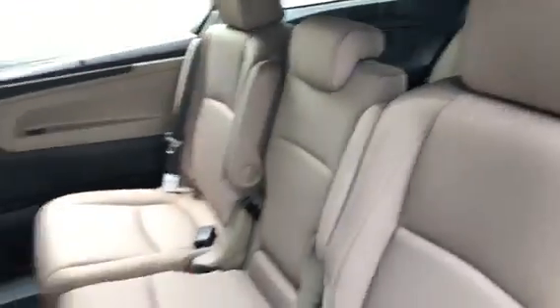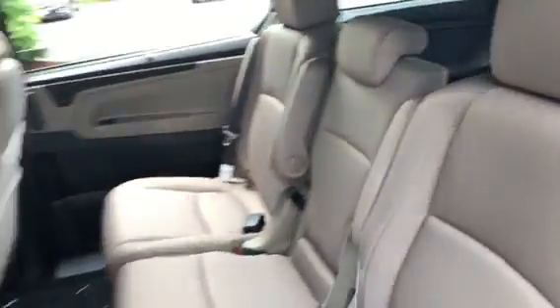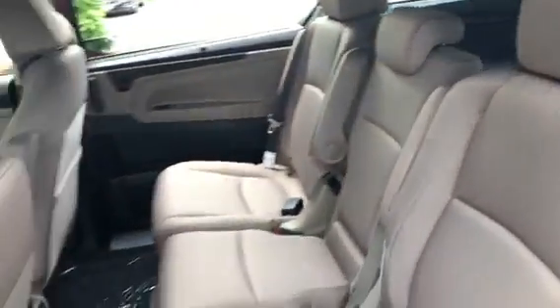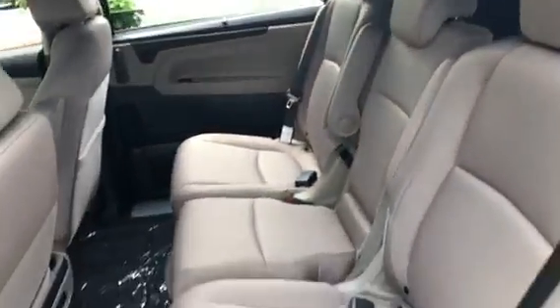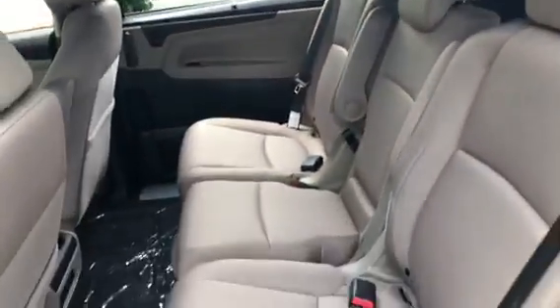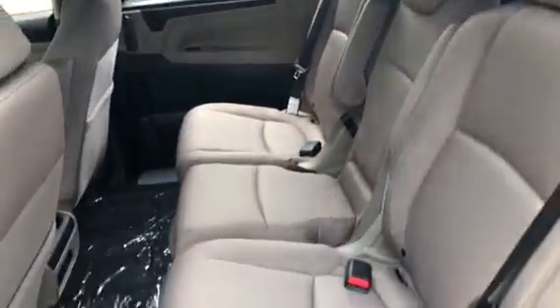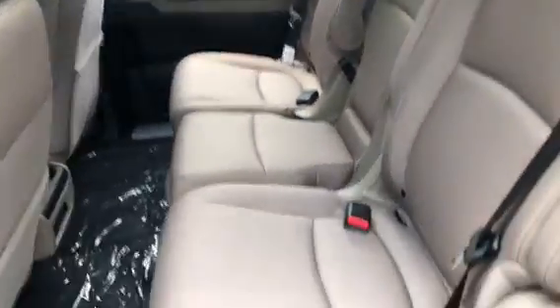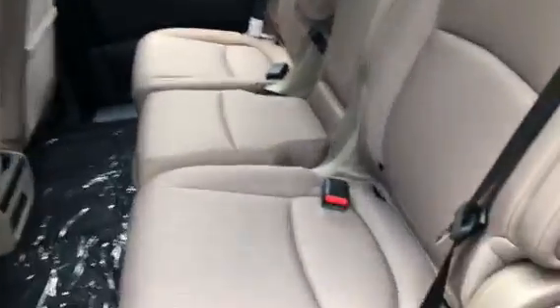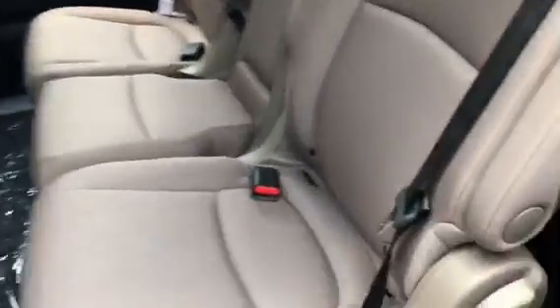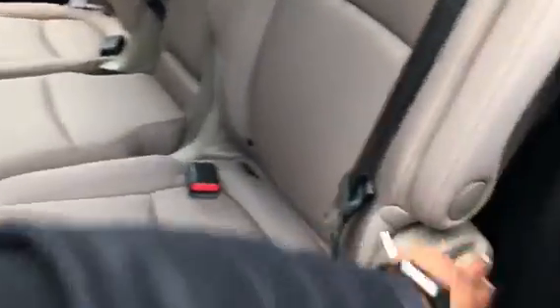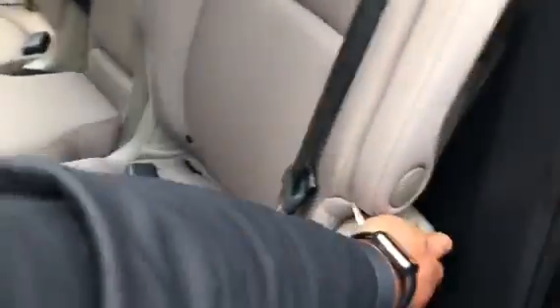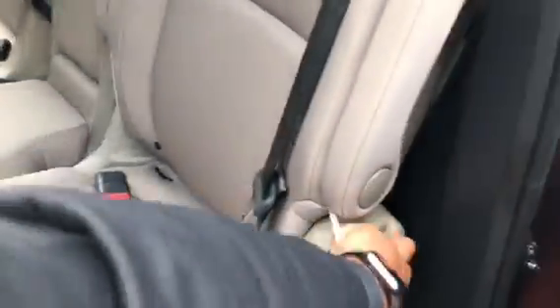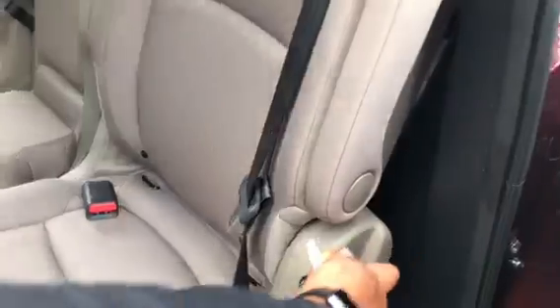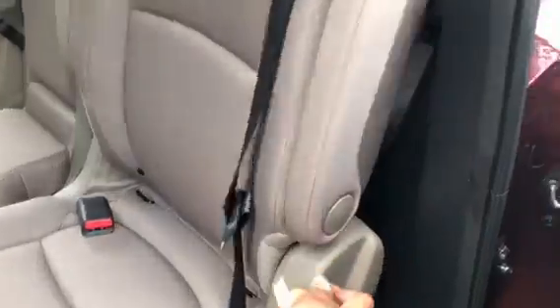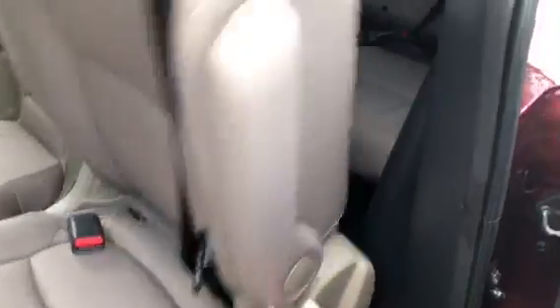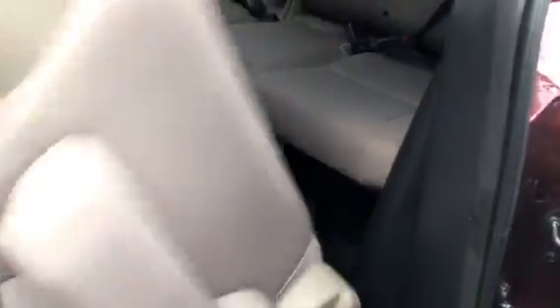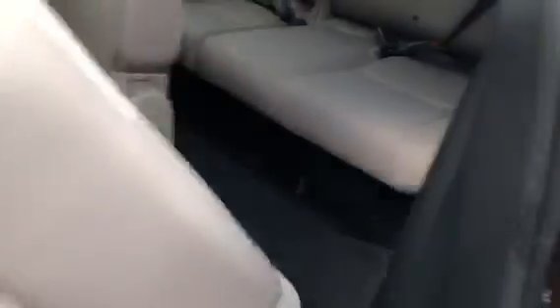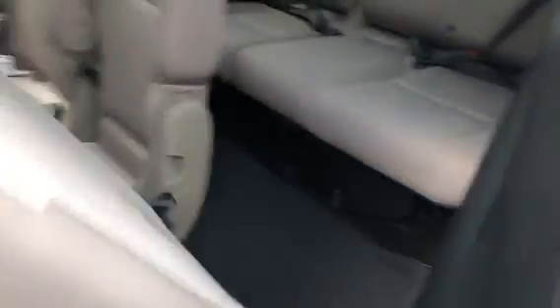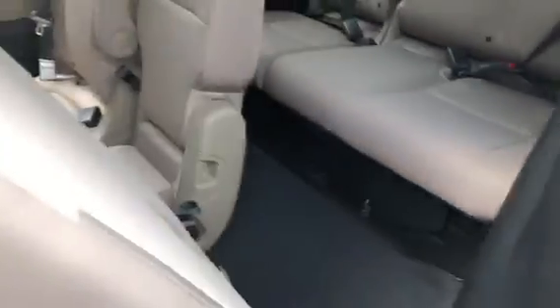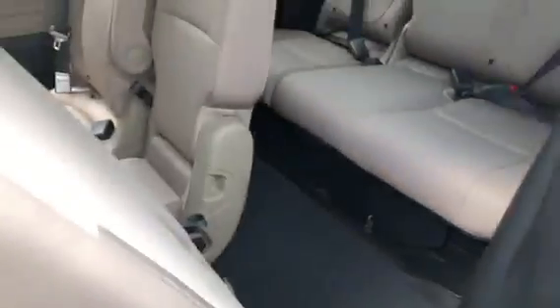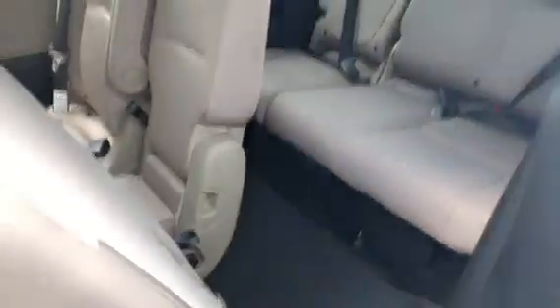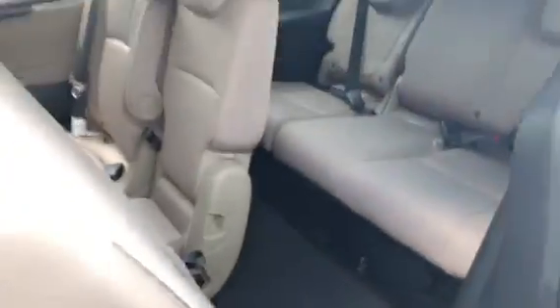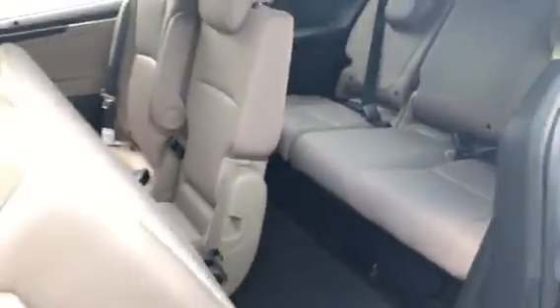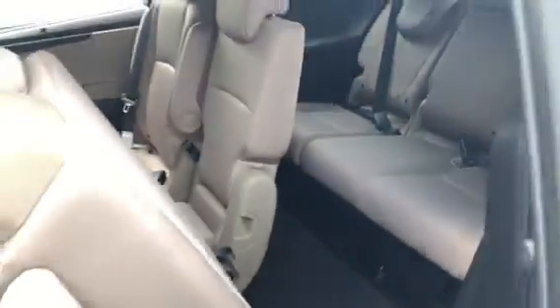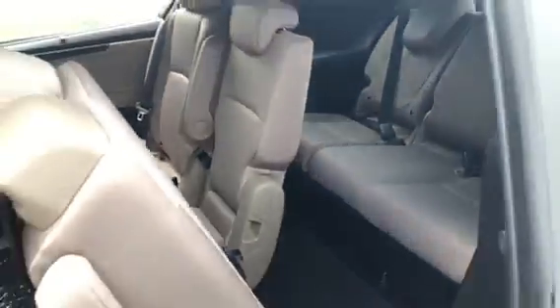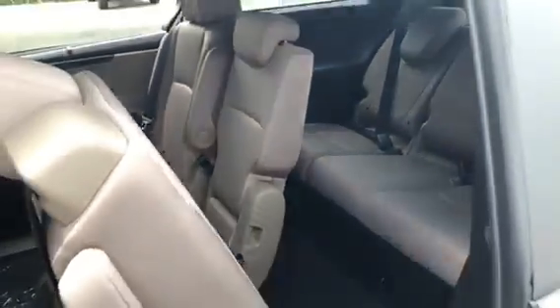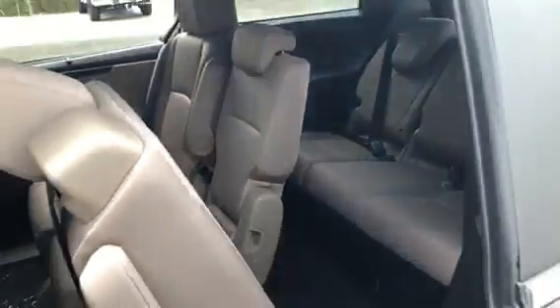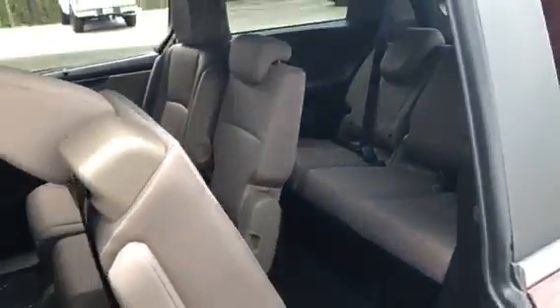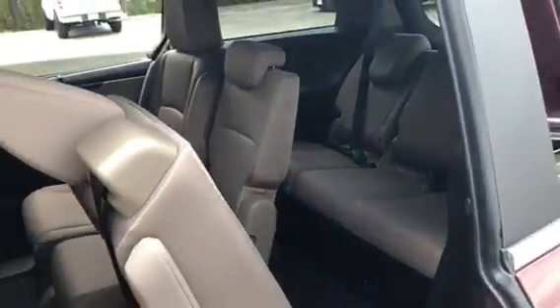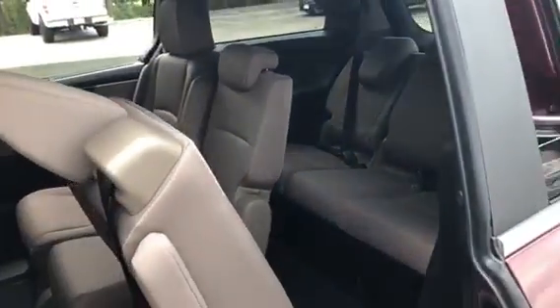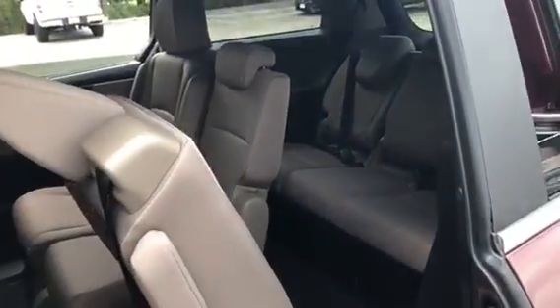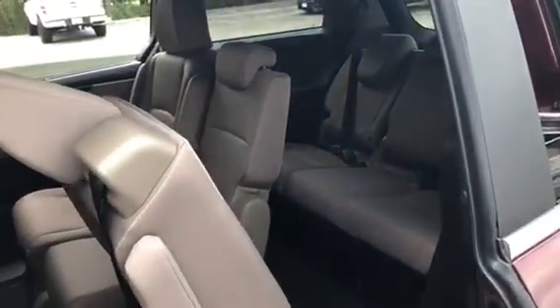All you got to do is press this and you will have more room, or you can go into the third row.